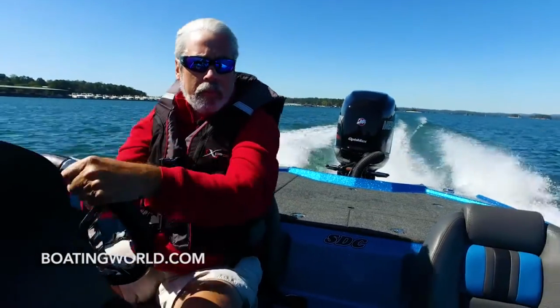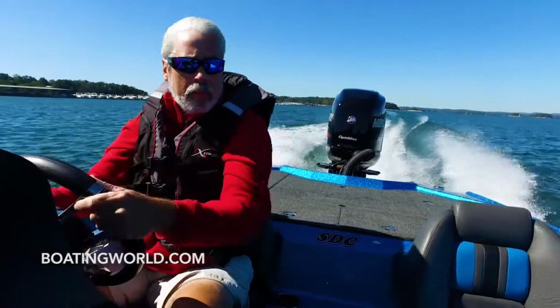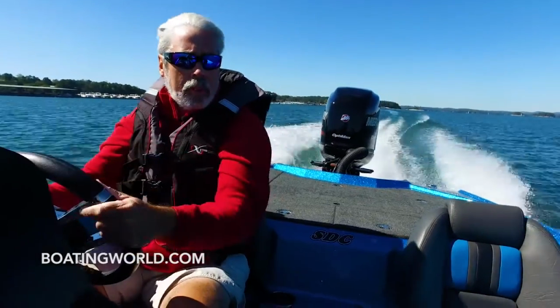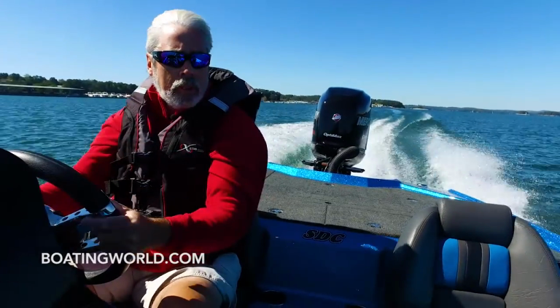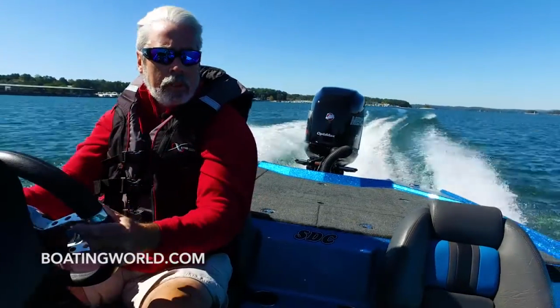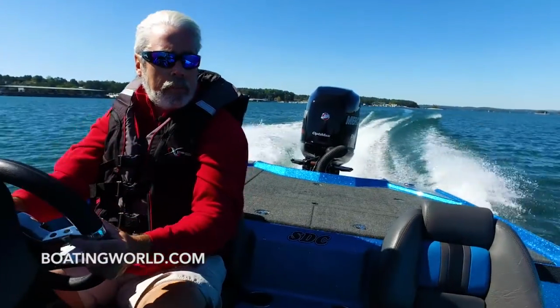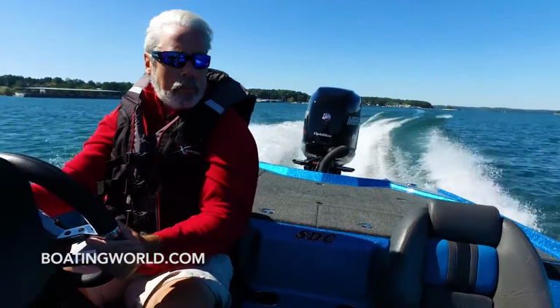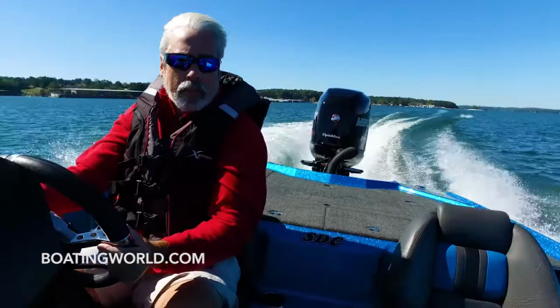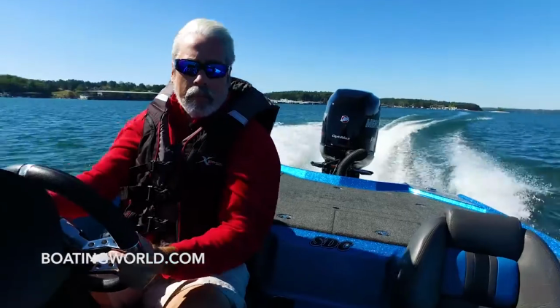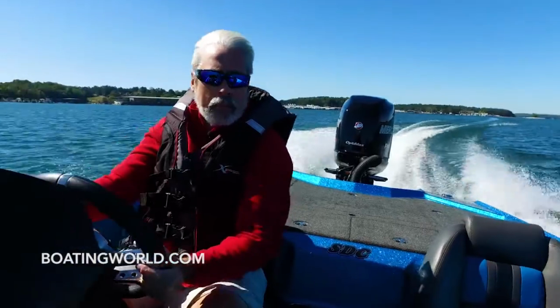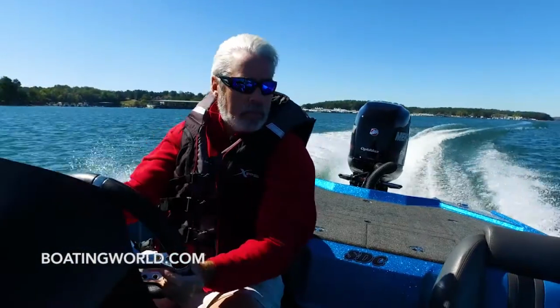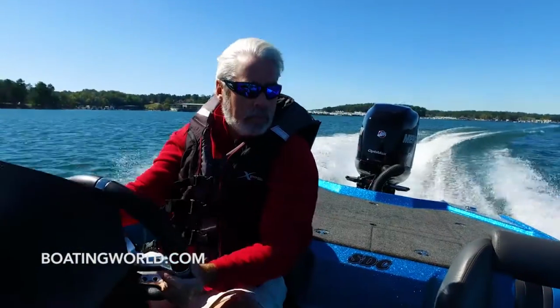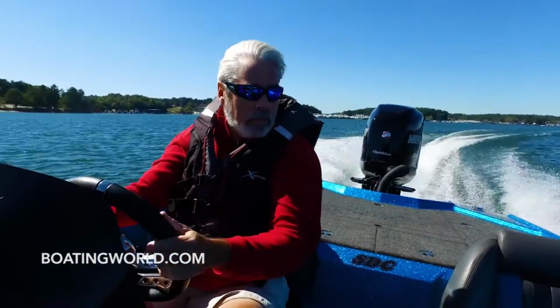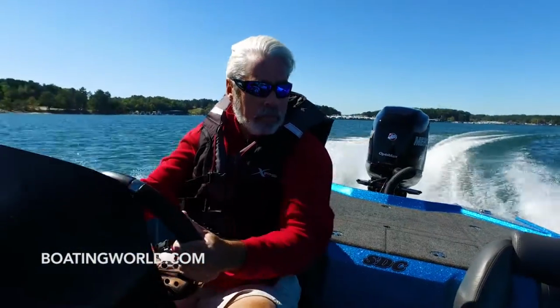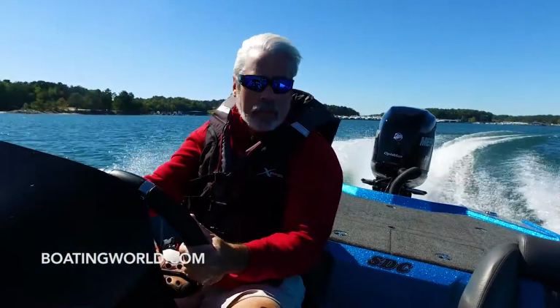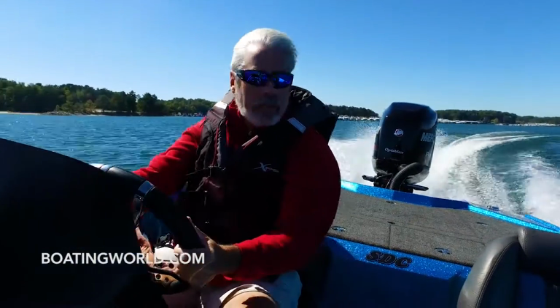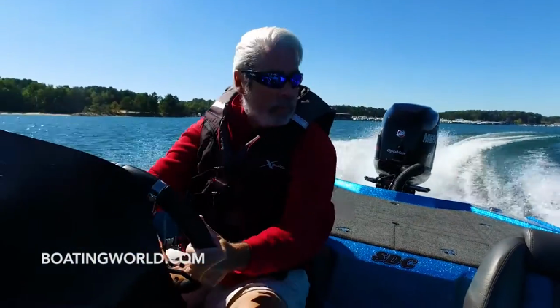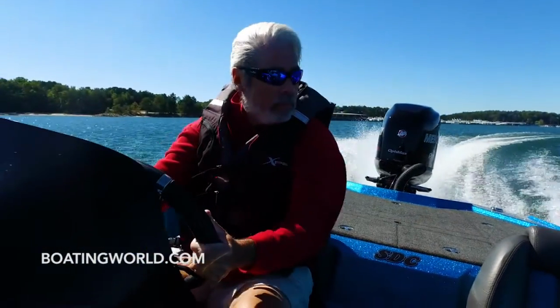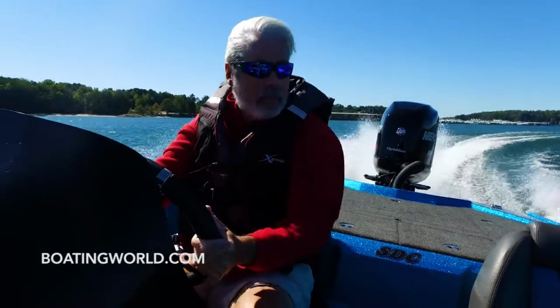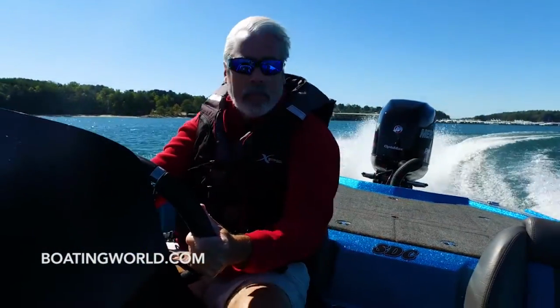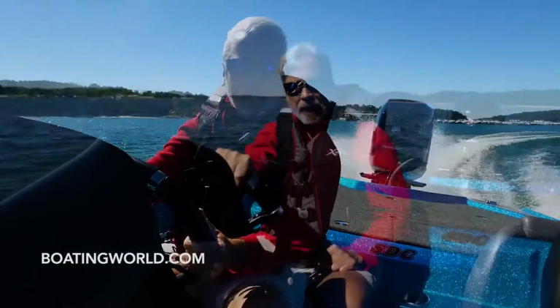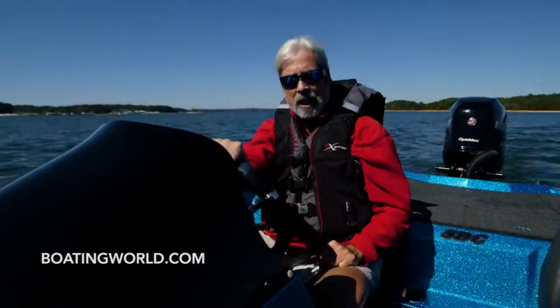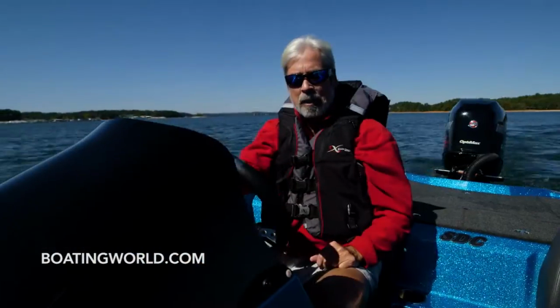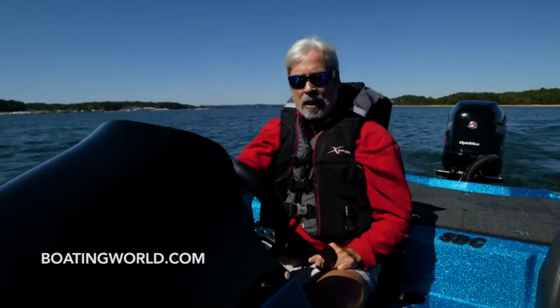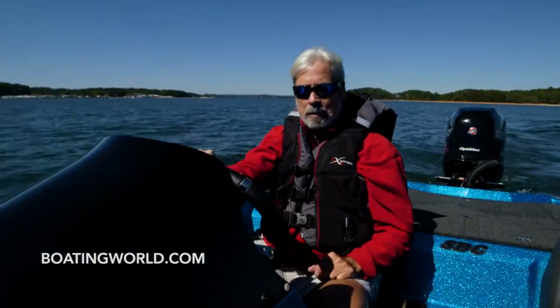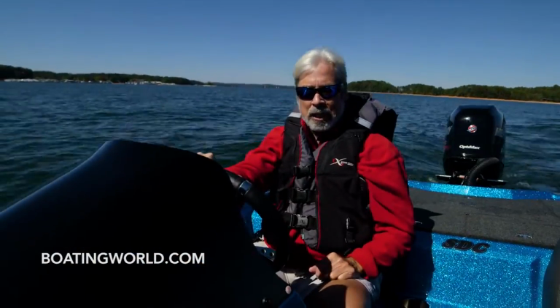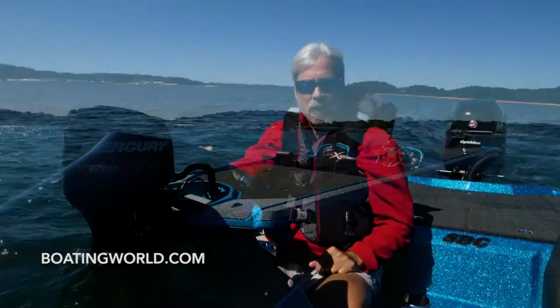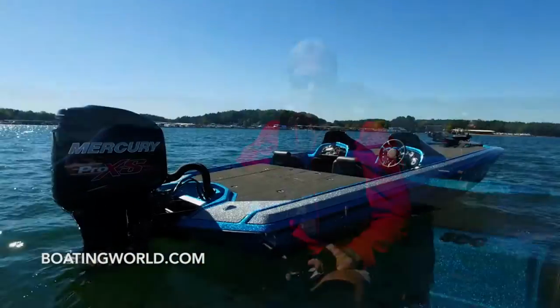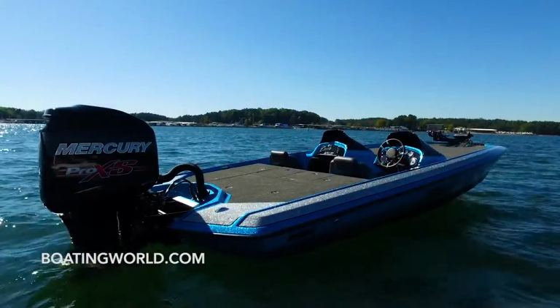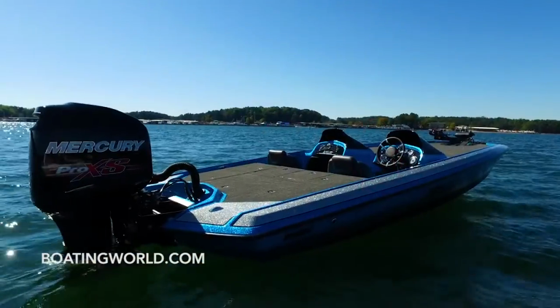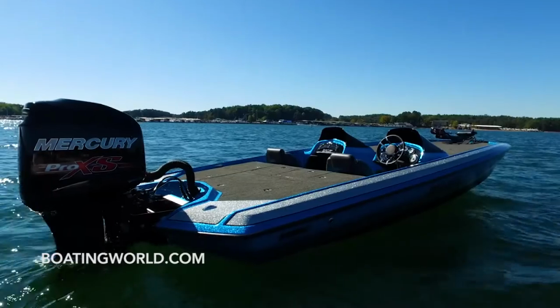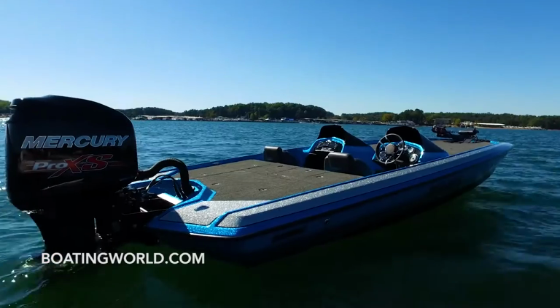For more information on the Bullitt 21 SDC and other great boats, go to boatingworld.com. I'm Alan Jones and we'll see you out on the water.